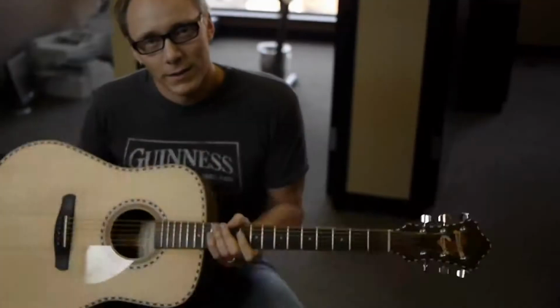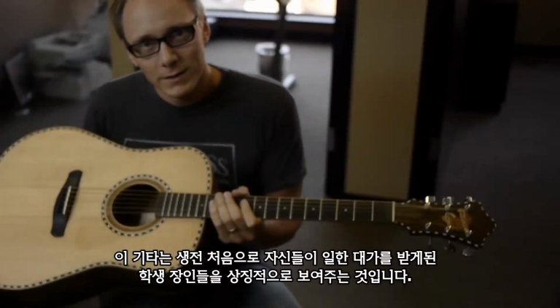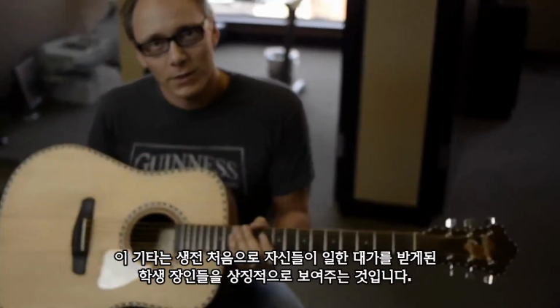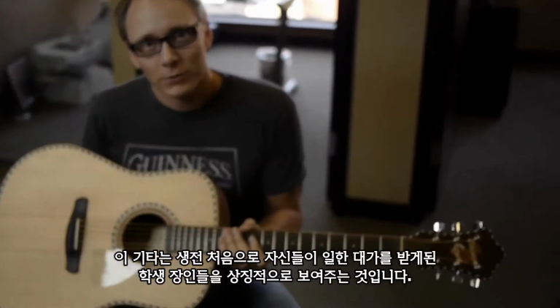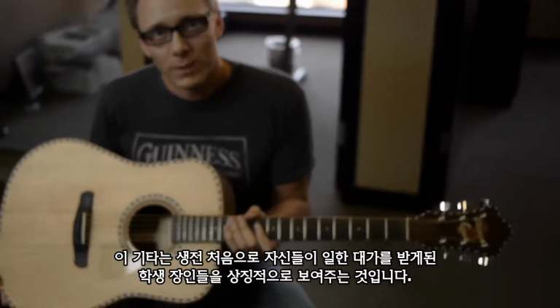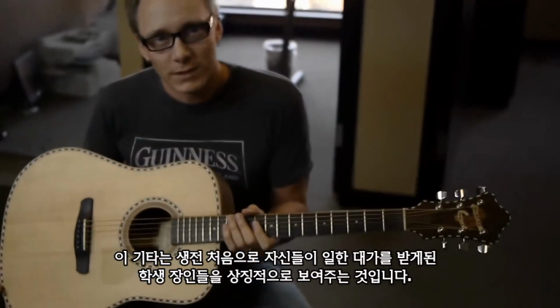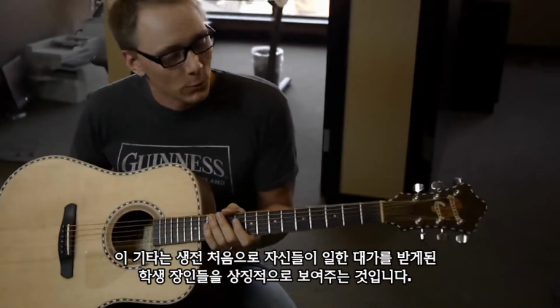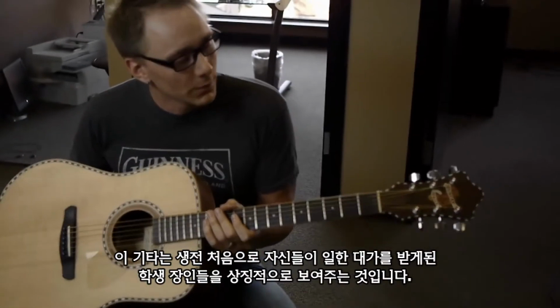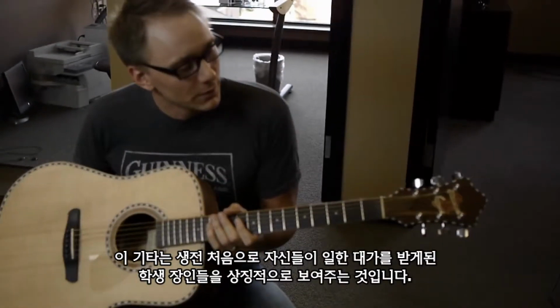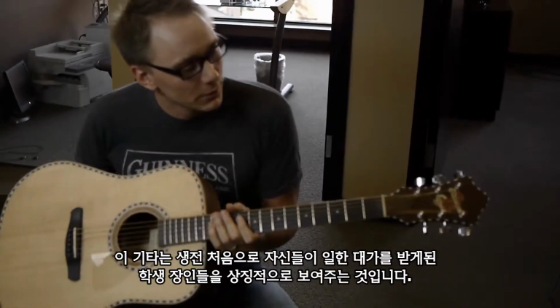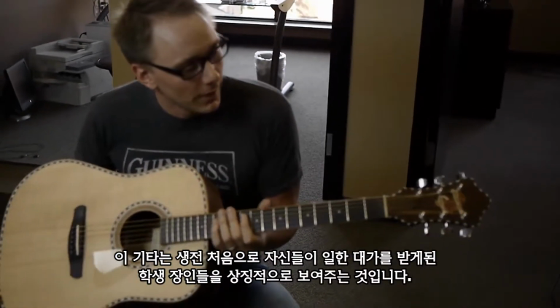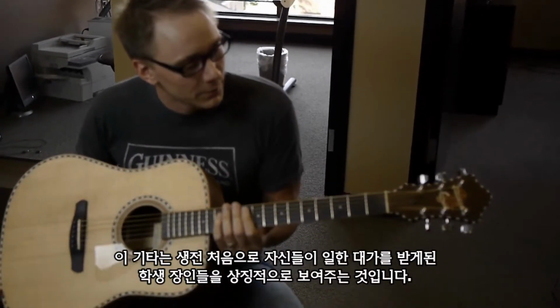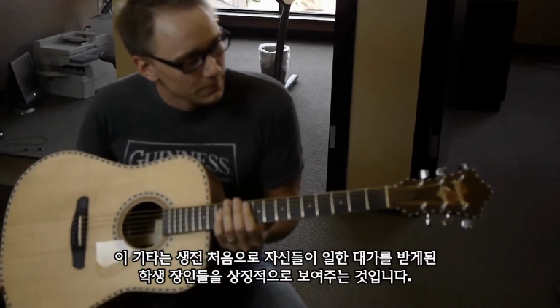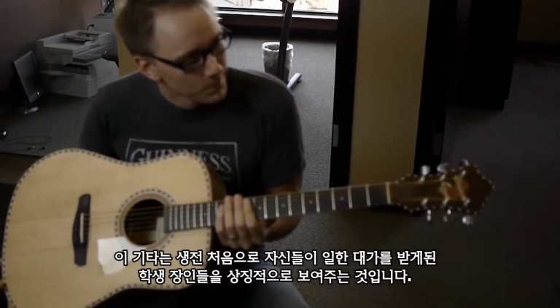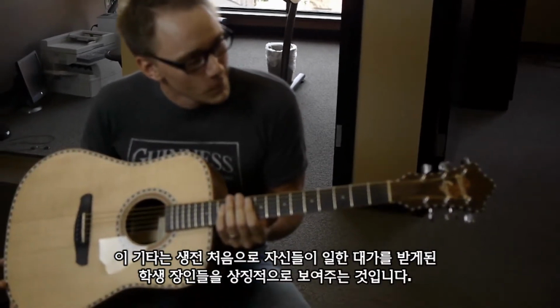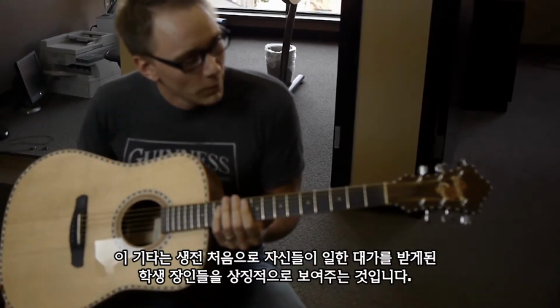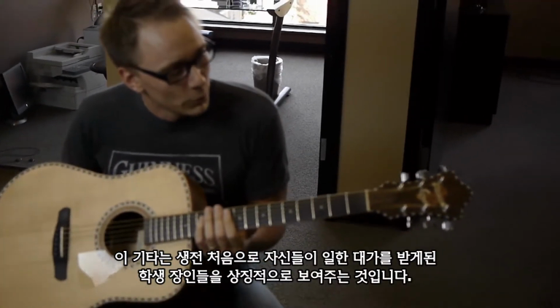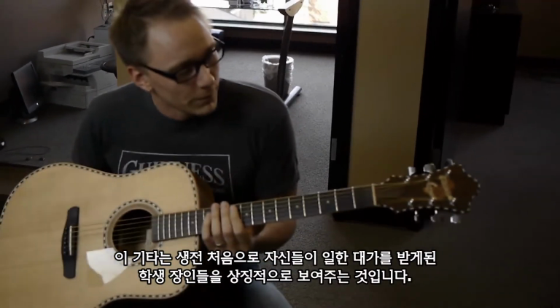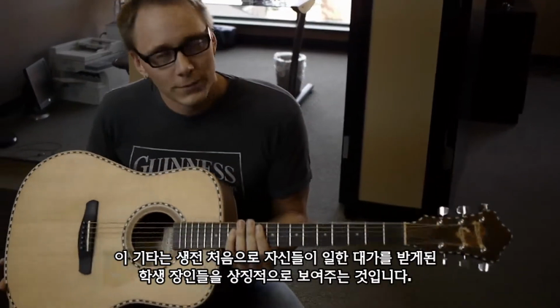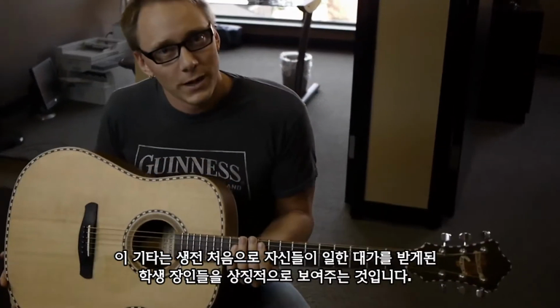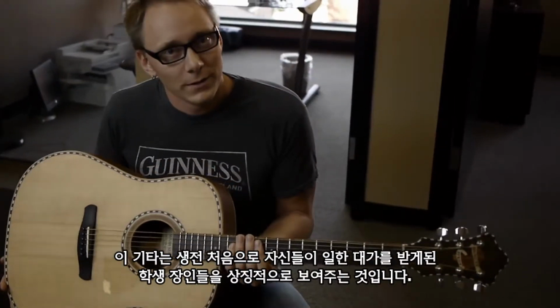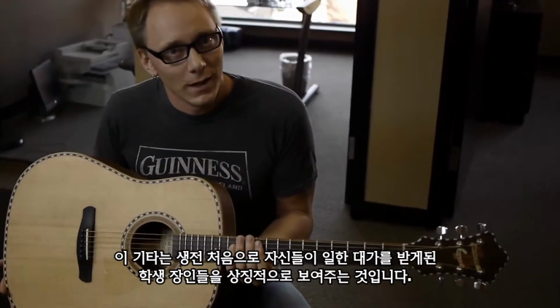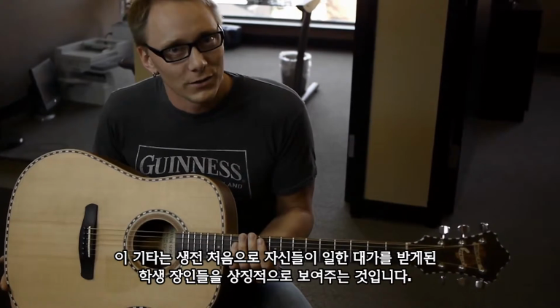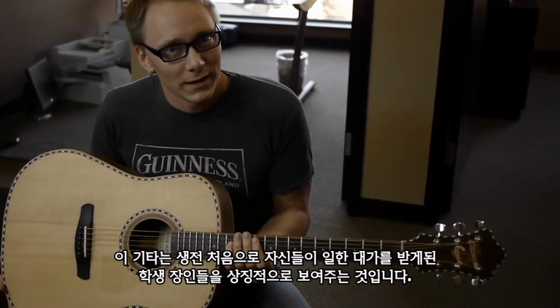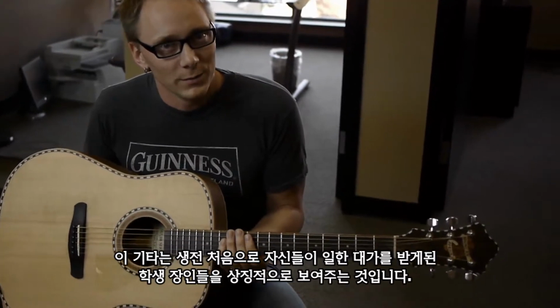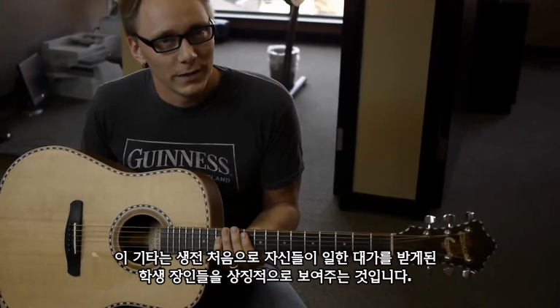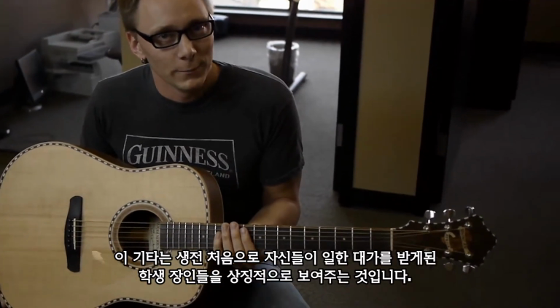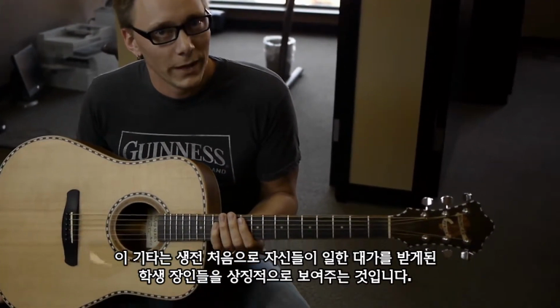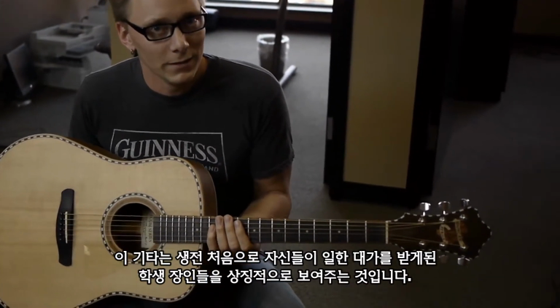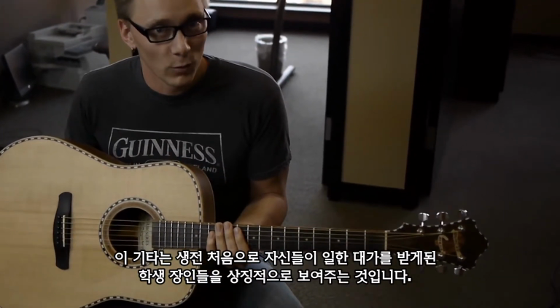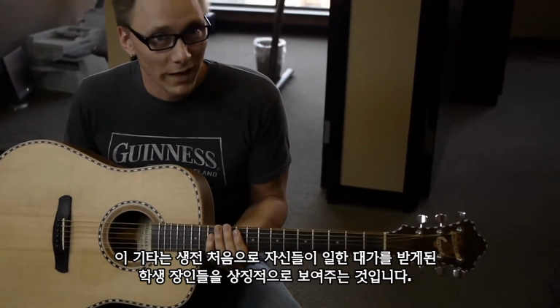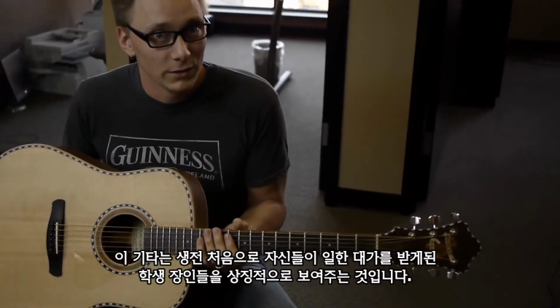He realized that he had an opportunity to teach specialized skills to people who really need to know about them, and so he started a workshop in Uganda teaching the local people how to hand make really high-end acoustic guitars. These guitars represent the work of student craftsmen who for the first time in their lives are actually being paid a living wage.